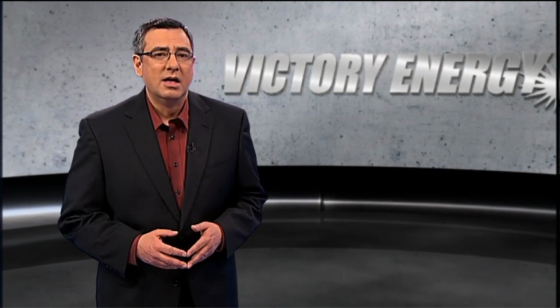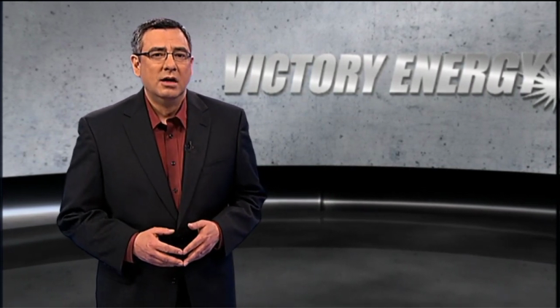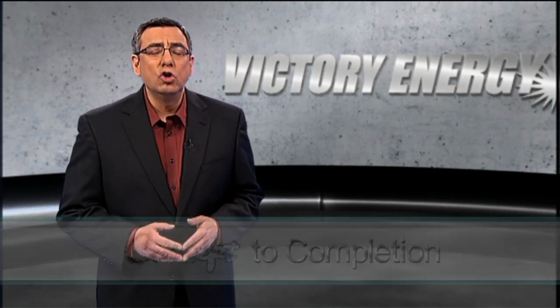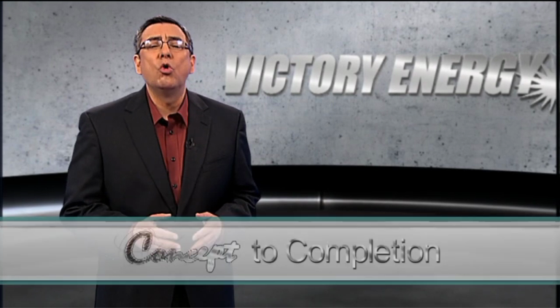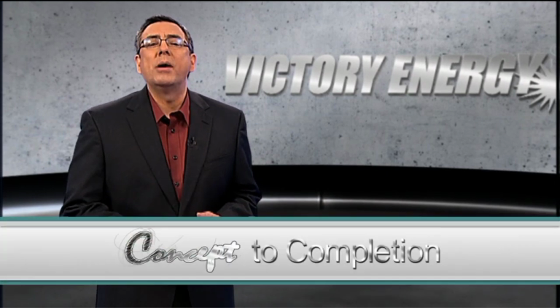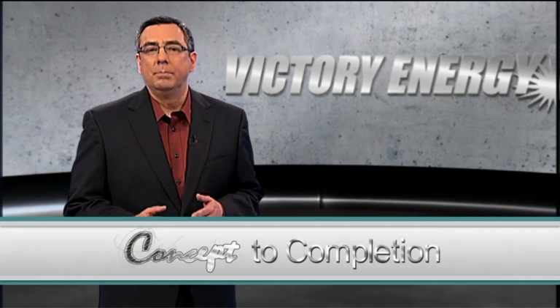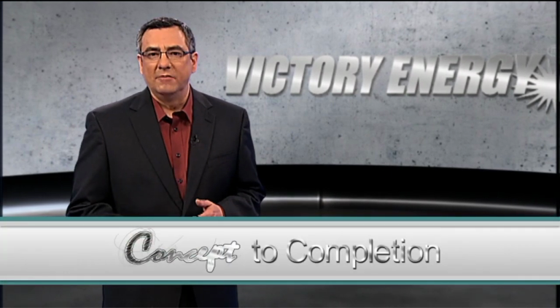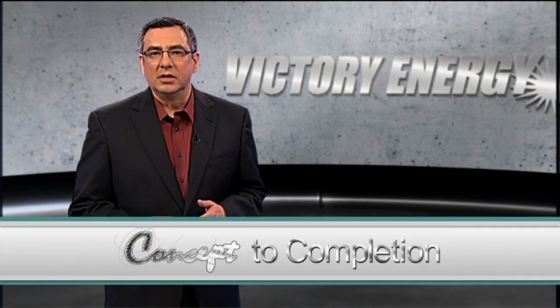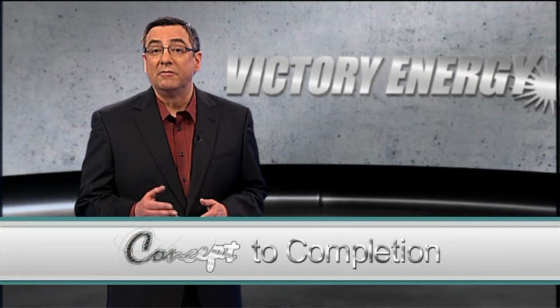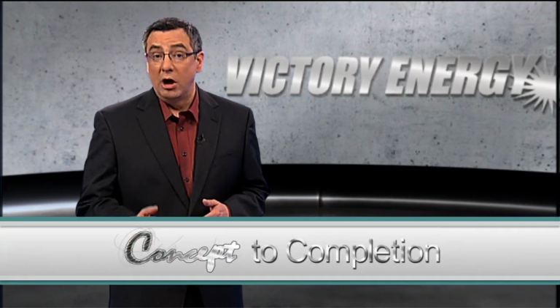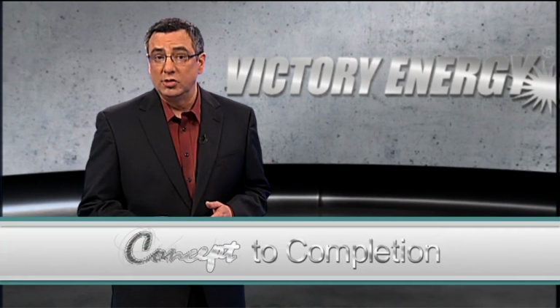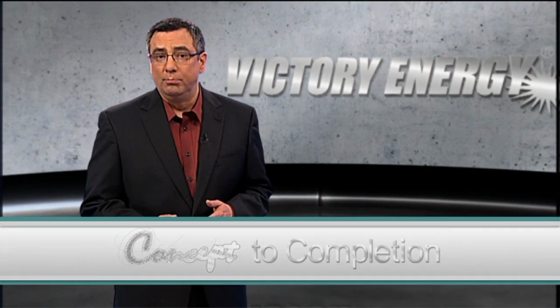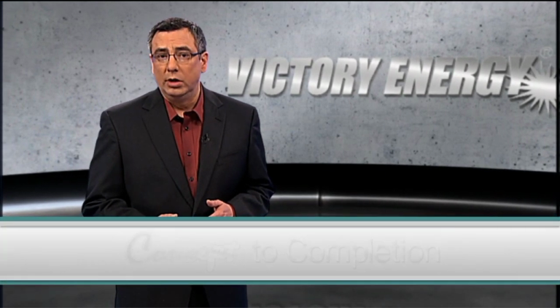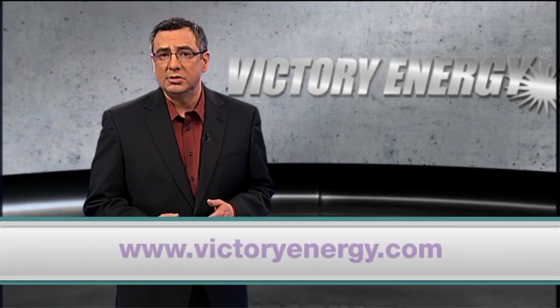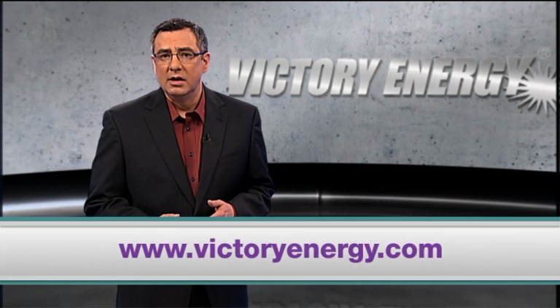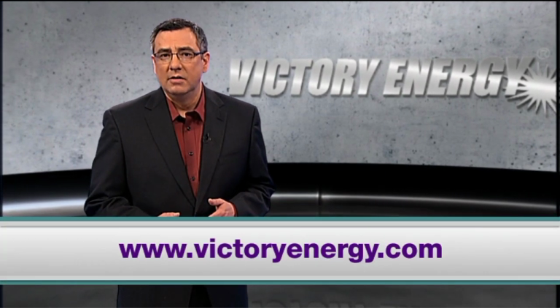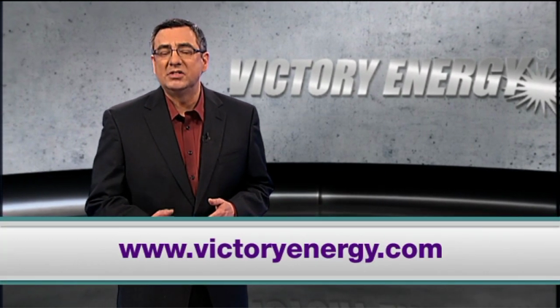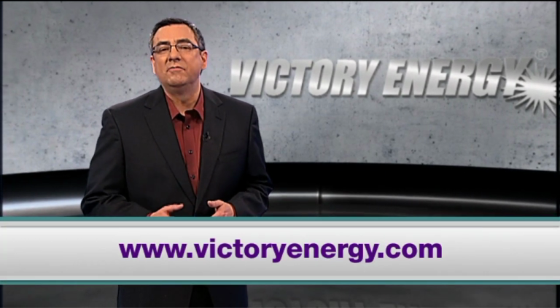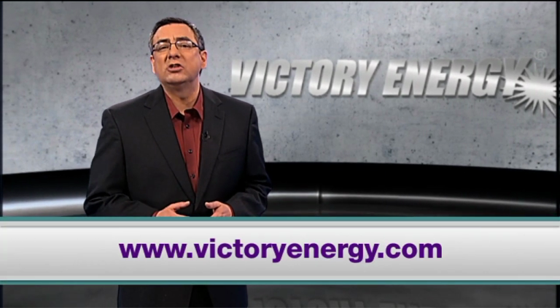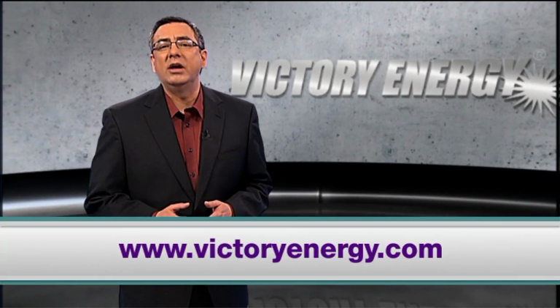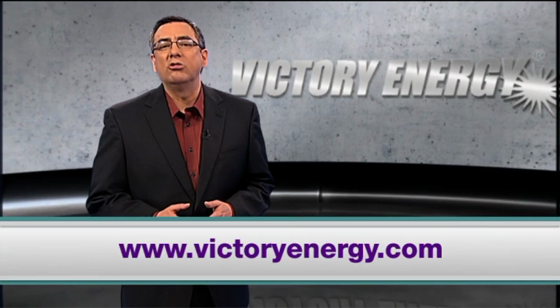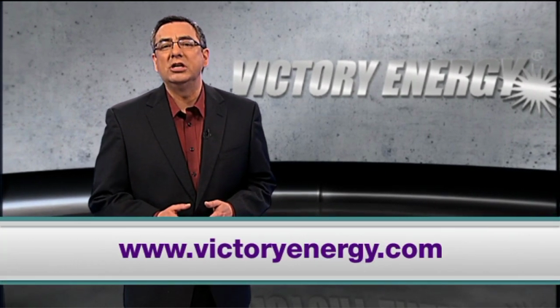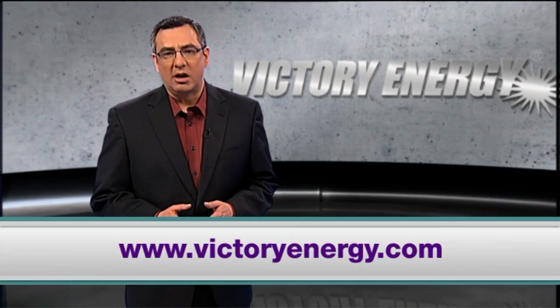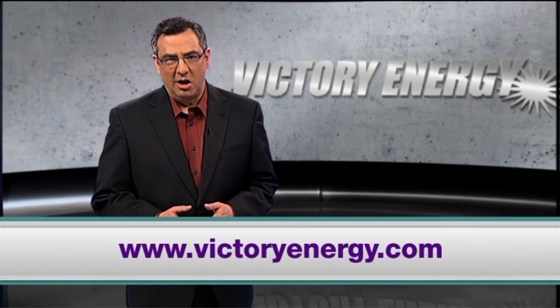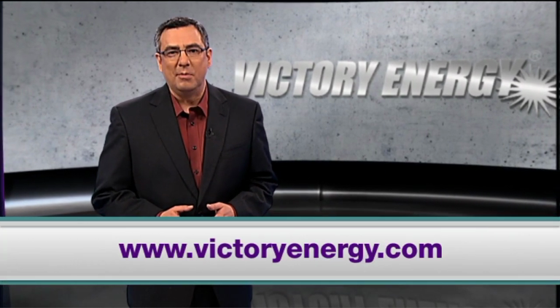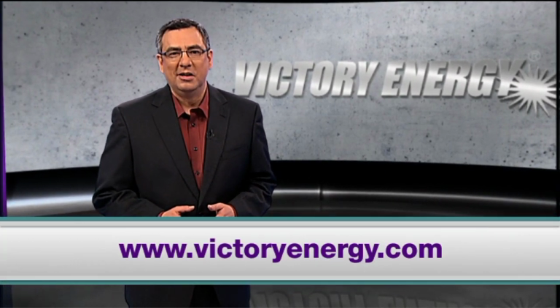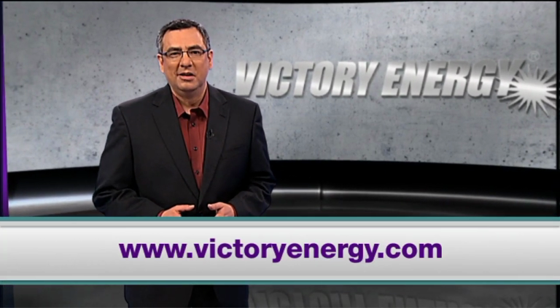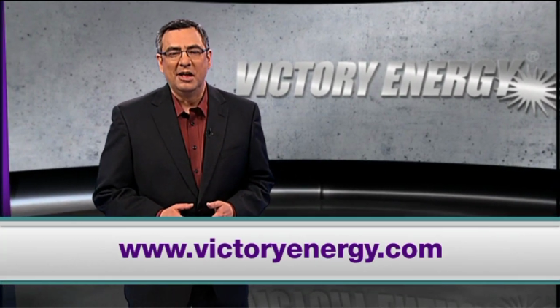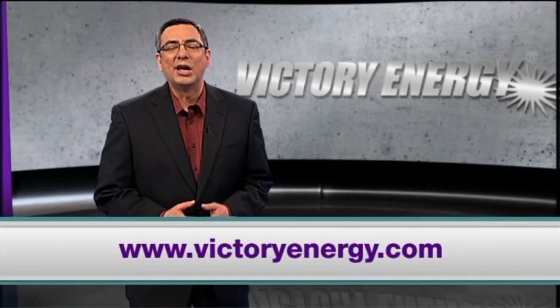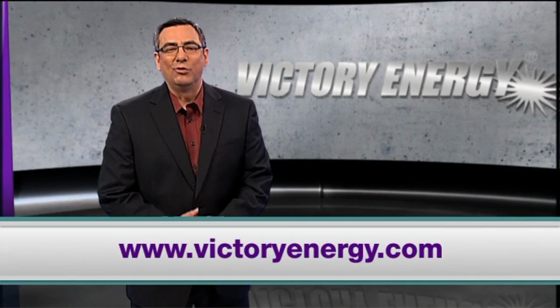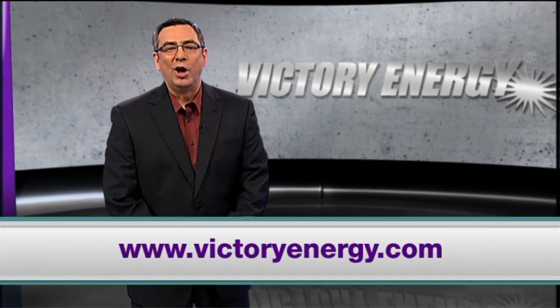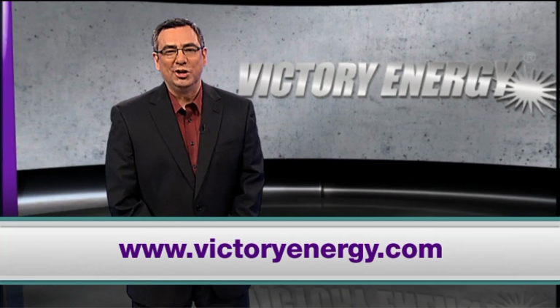To learn more about the benefits of fire tube boilers, visit VictoryEnergy.com, and thanks for watching.